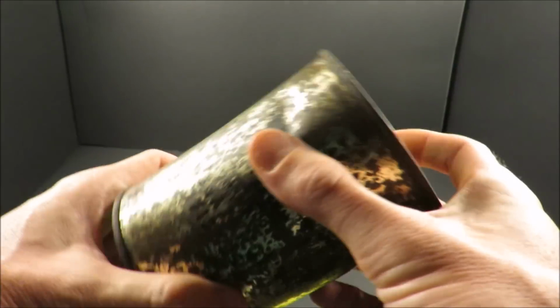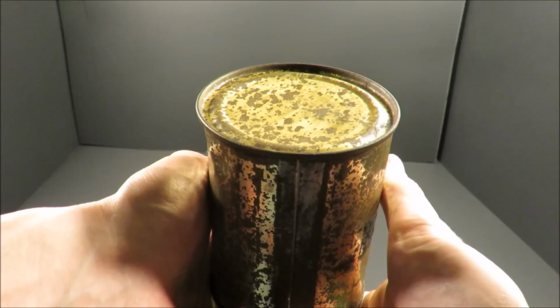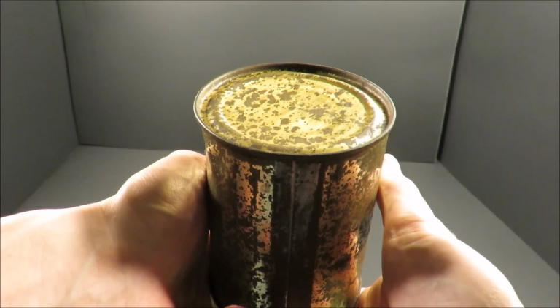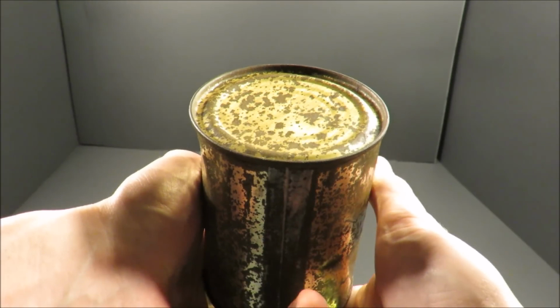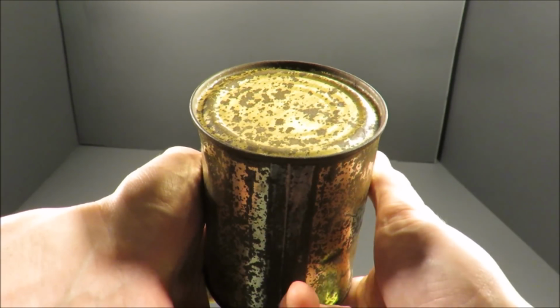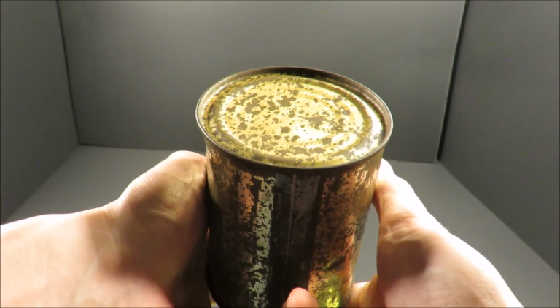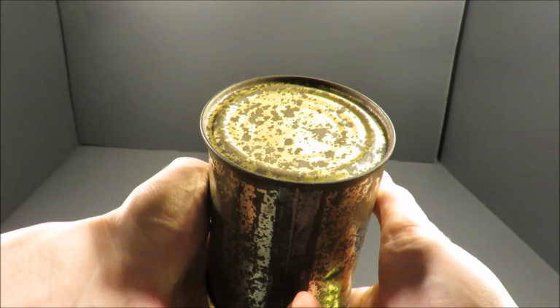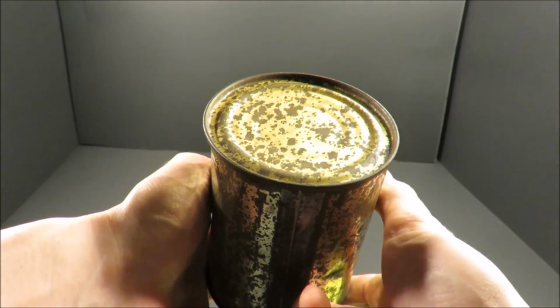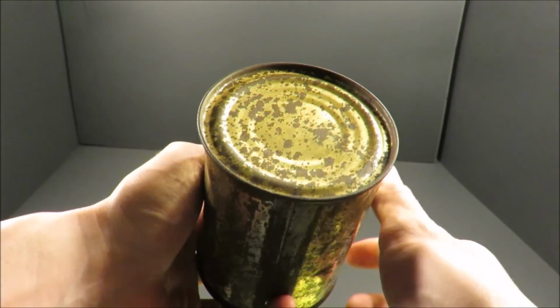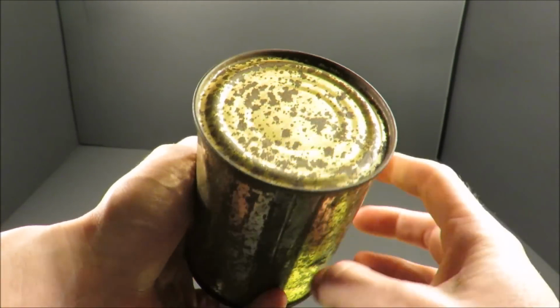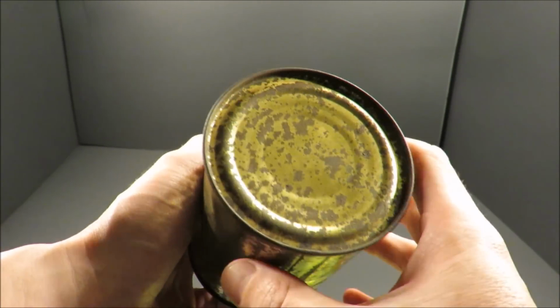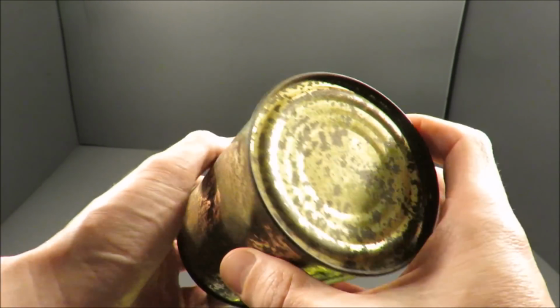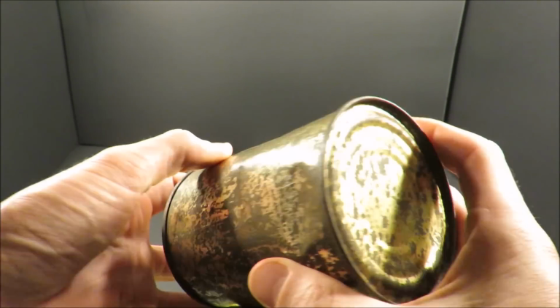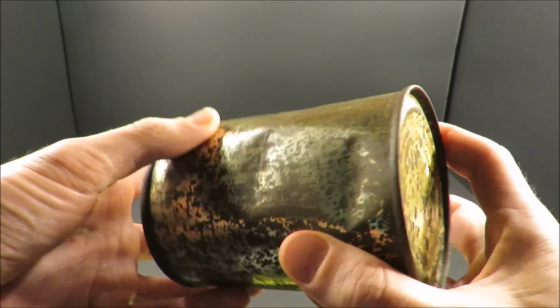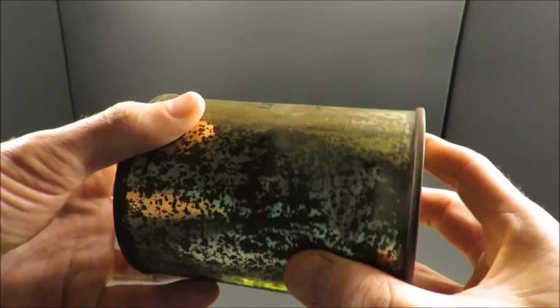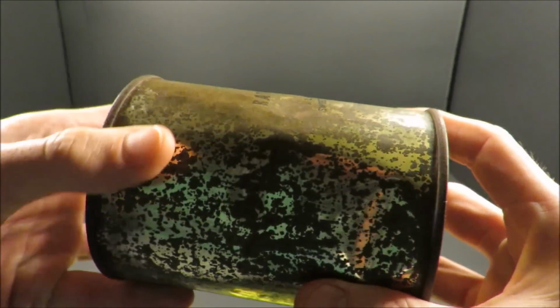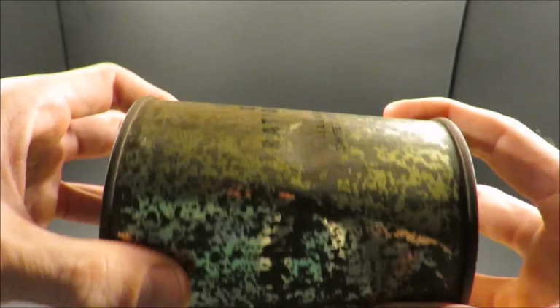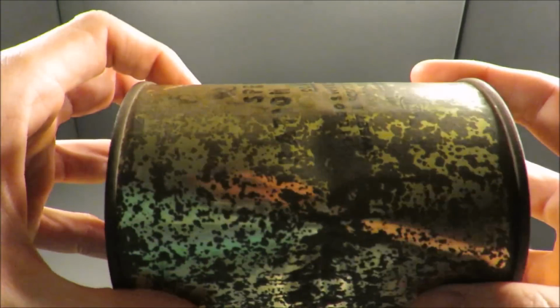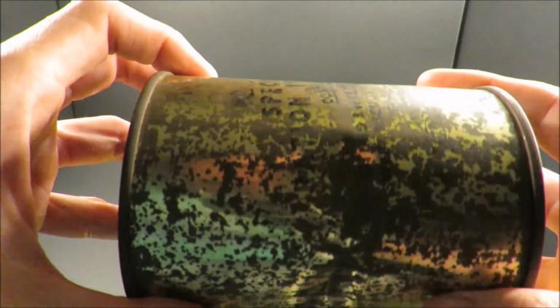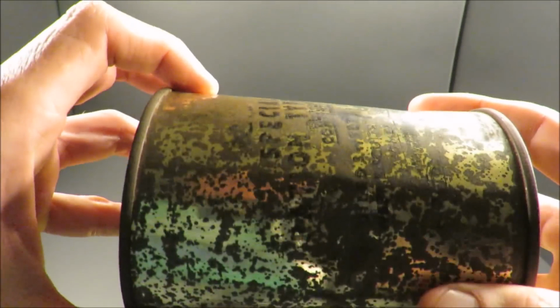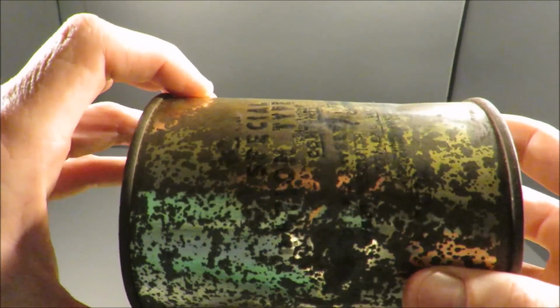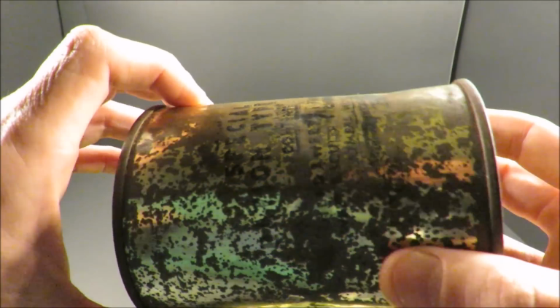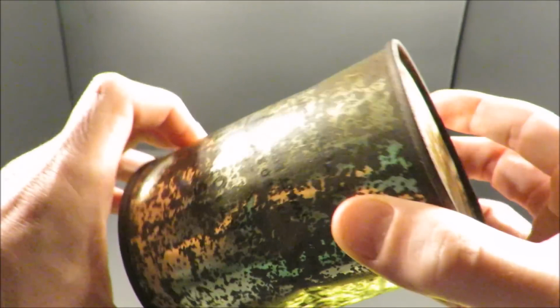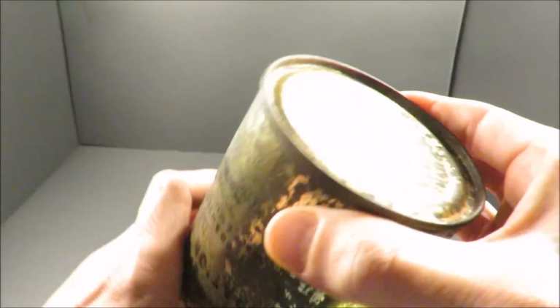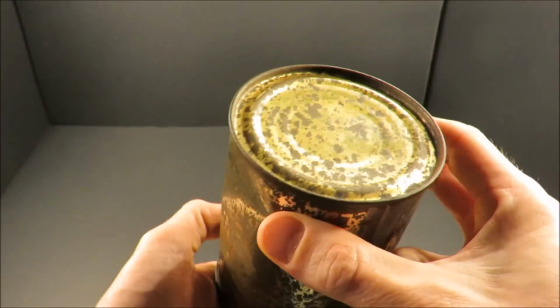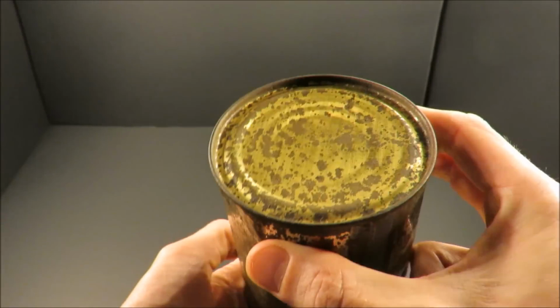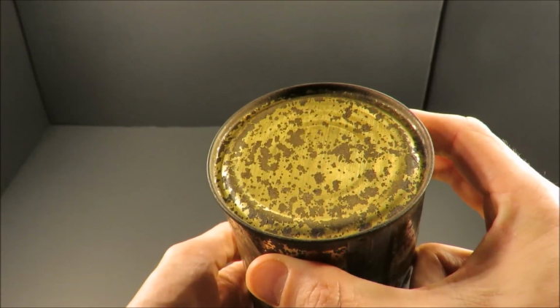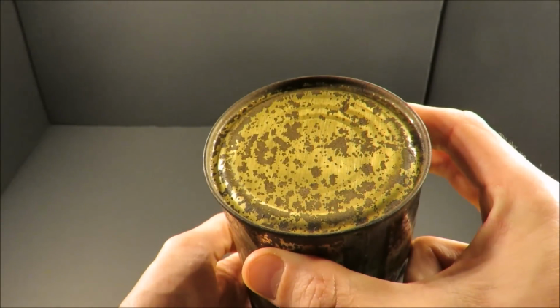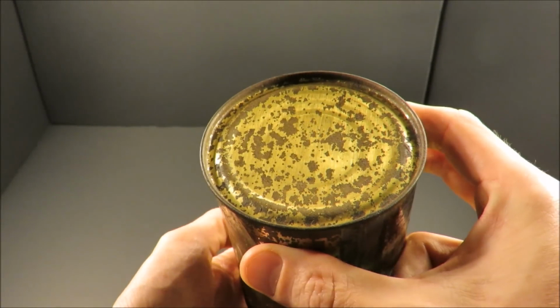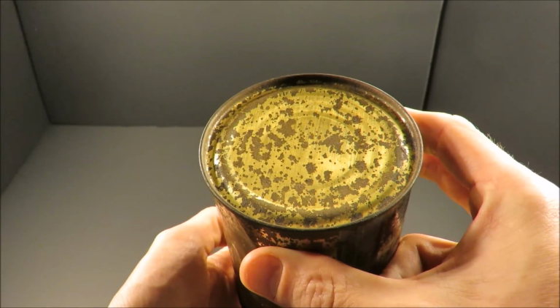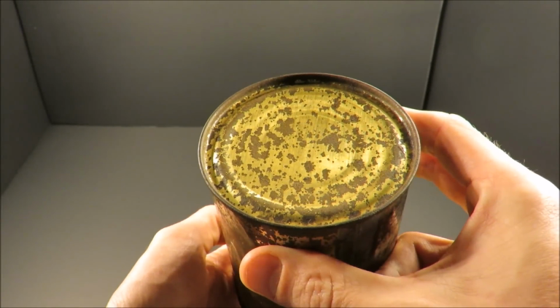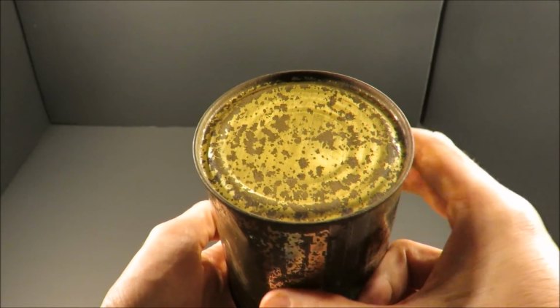Definitely has a nice little patina to it, a little bit of rust. Let's check this out.